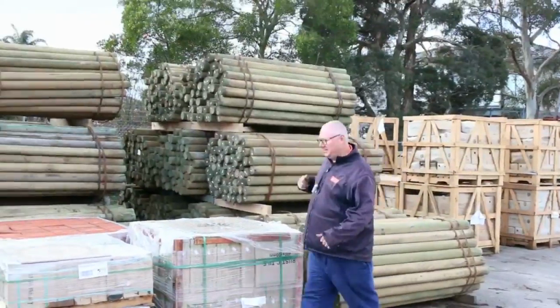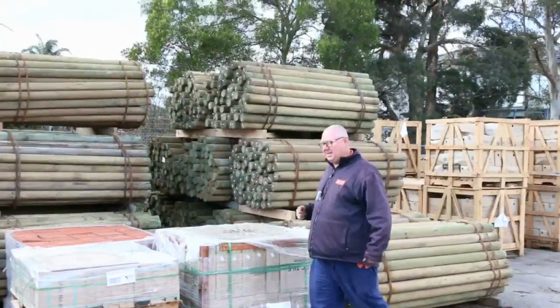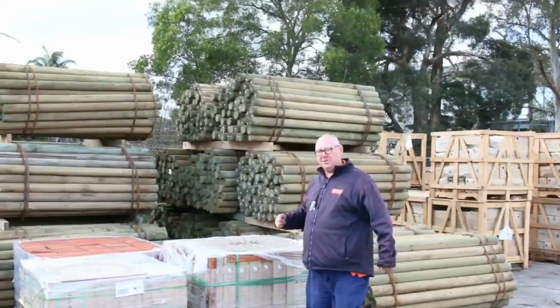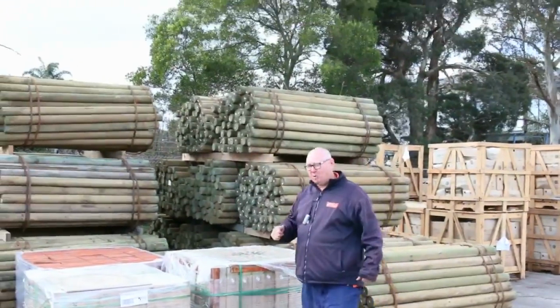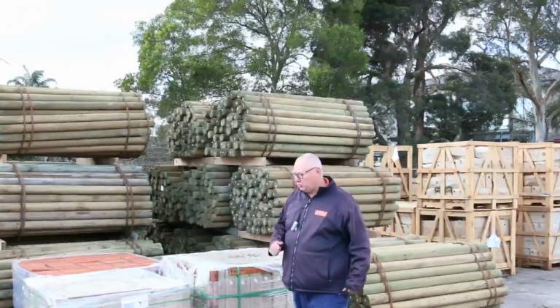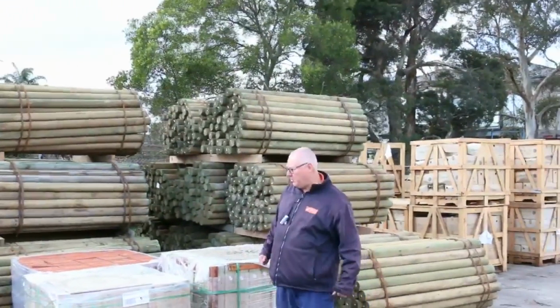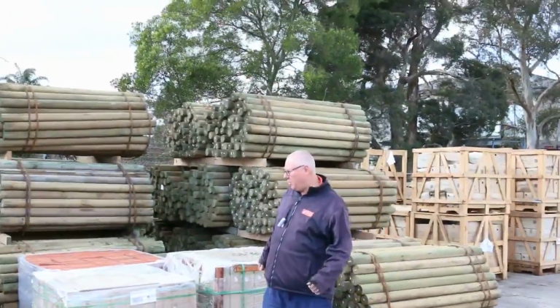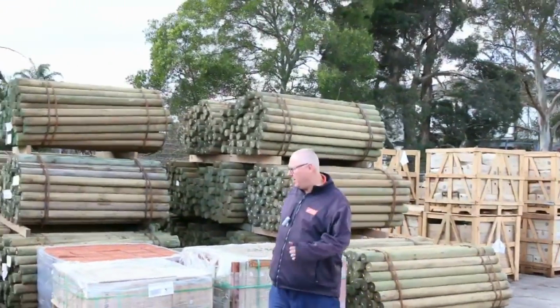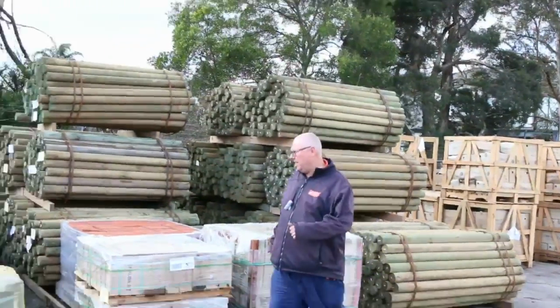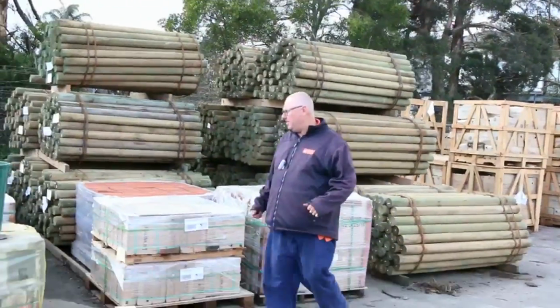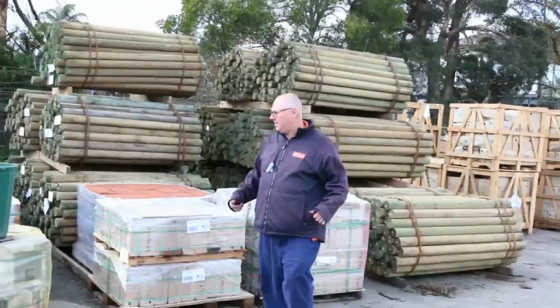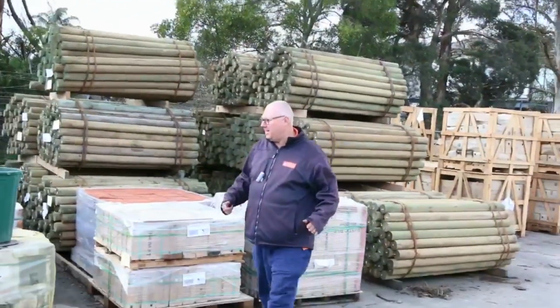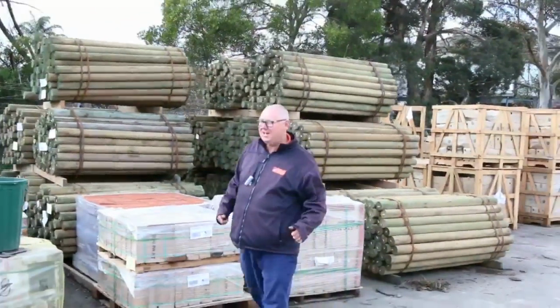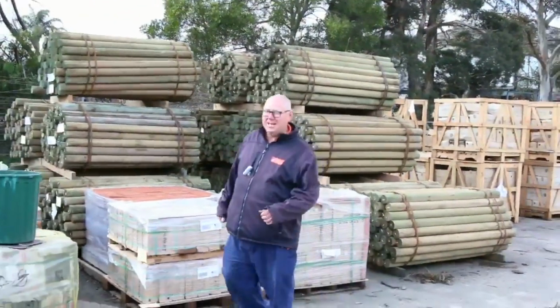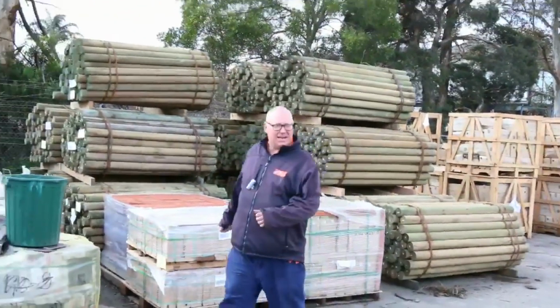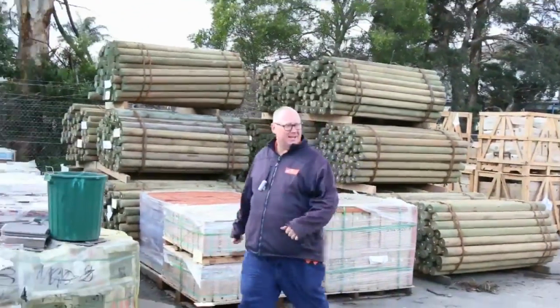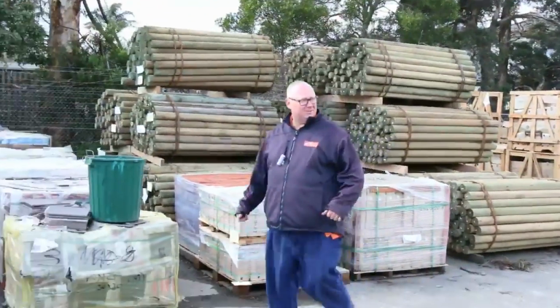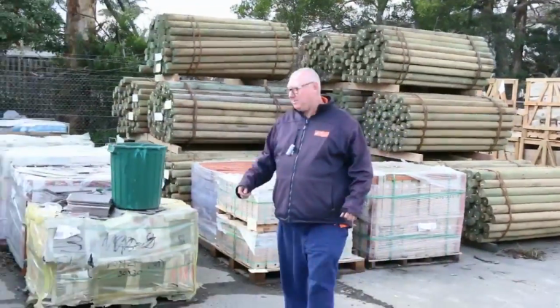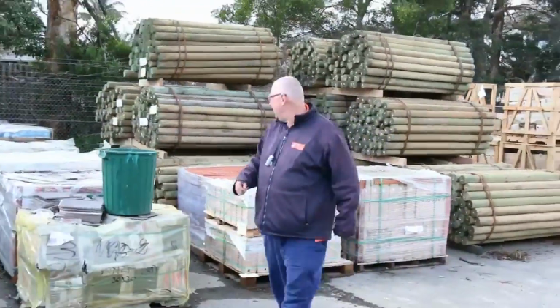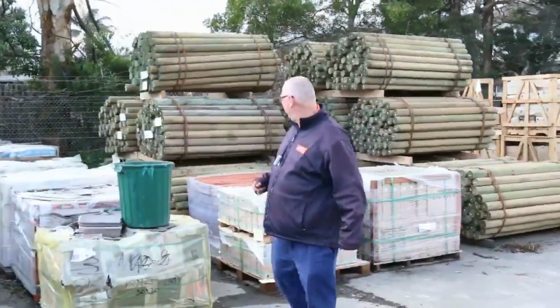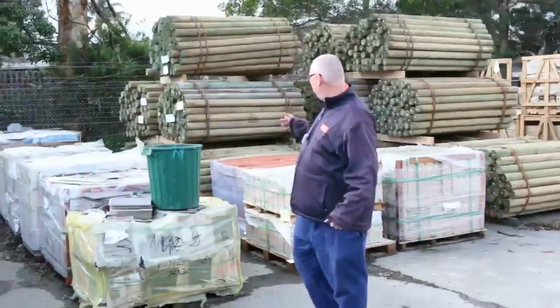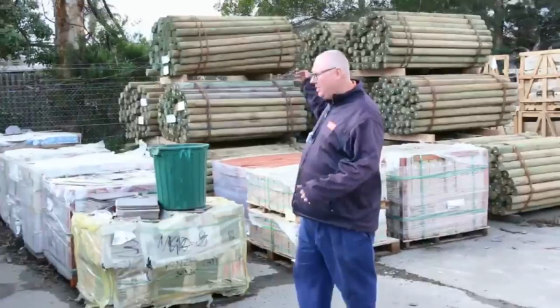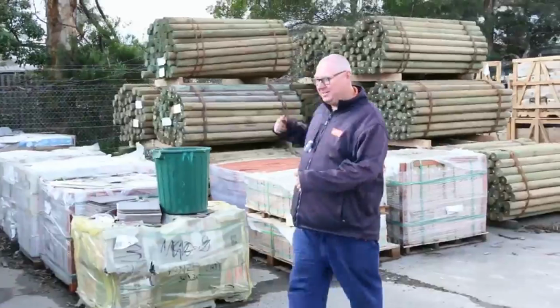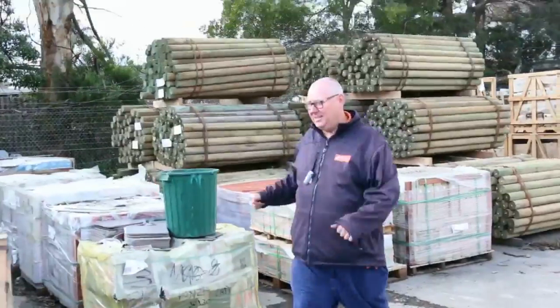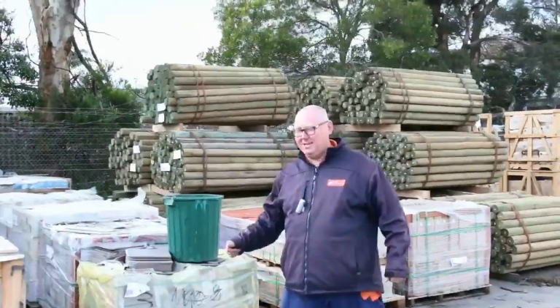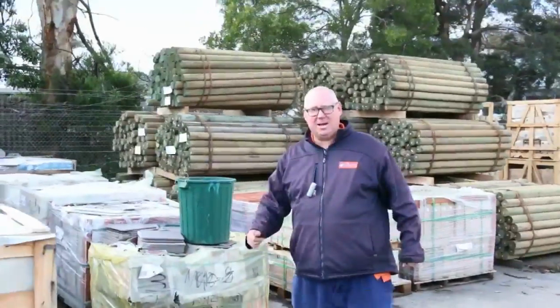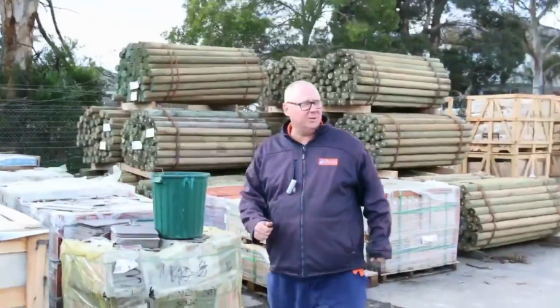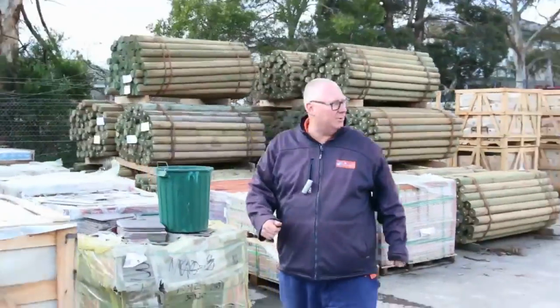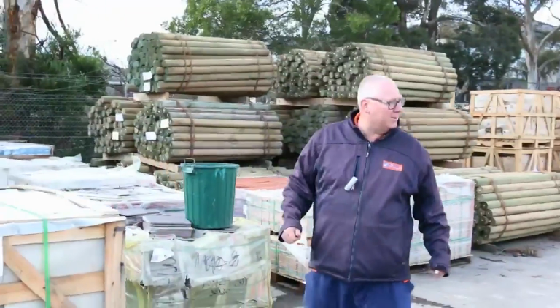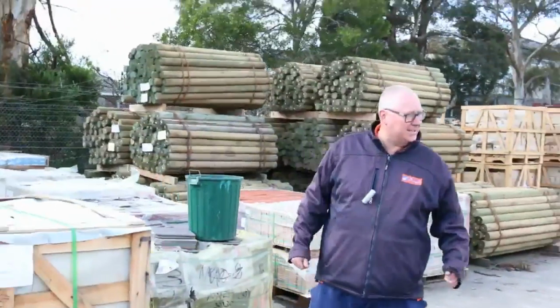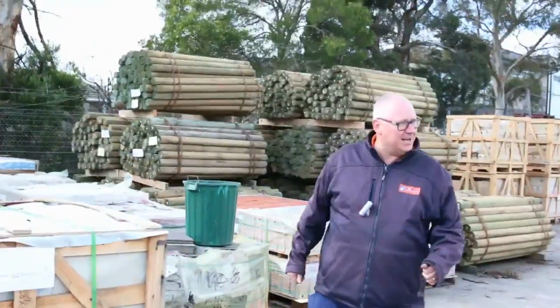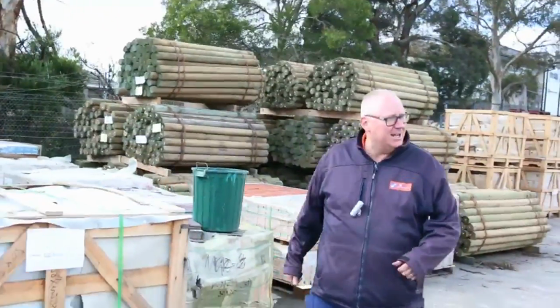As you can see, we've got some nice treated pine rounds over the back there. We've got about half a semi-load sitting there — they'll go really well once again.